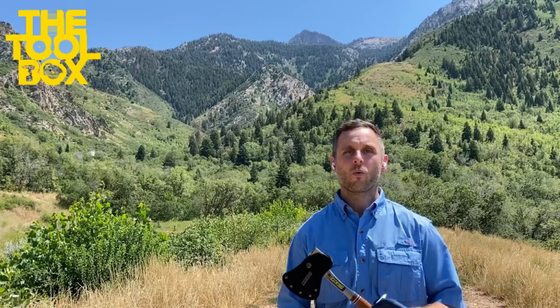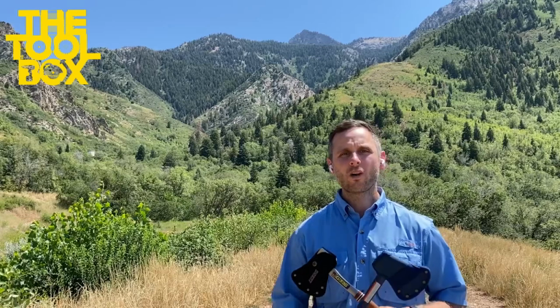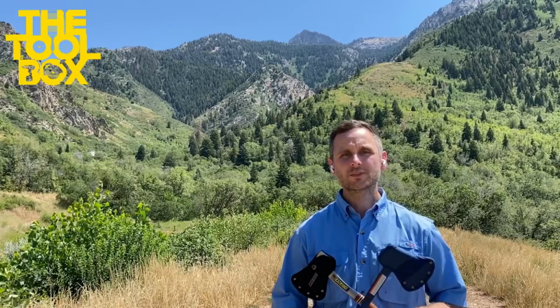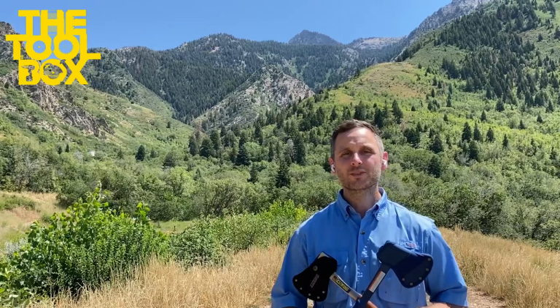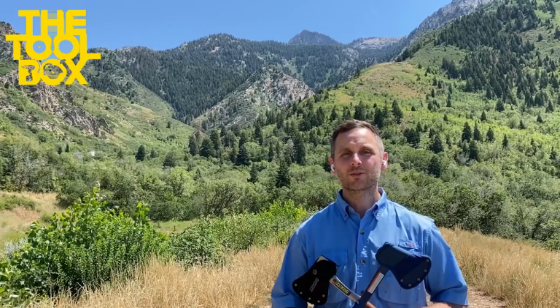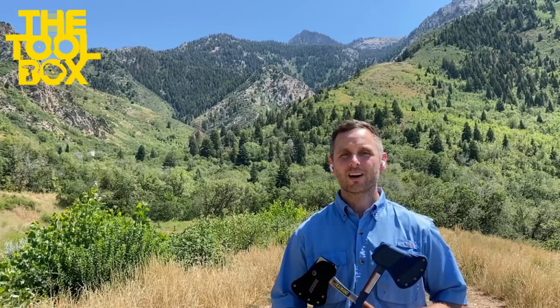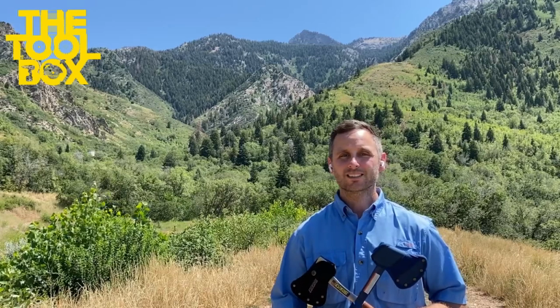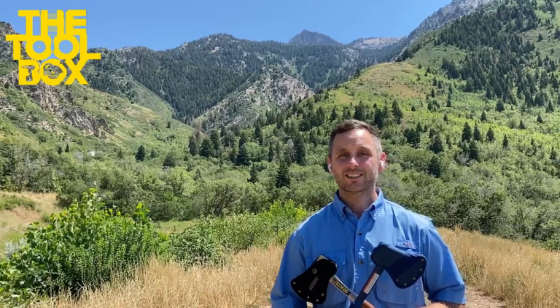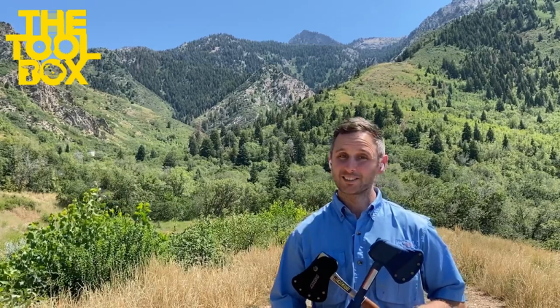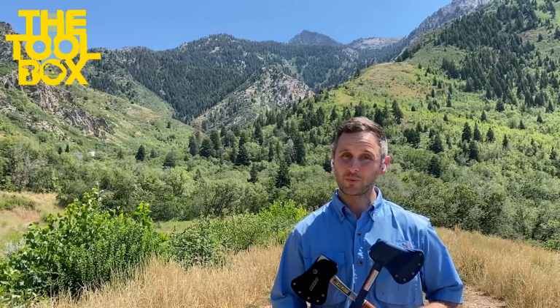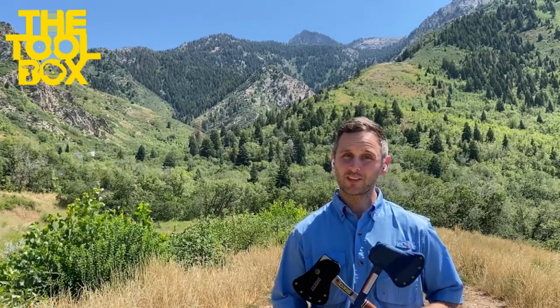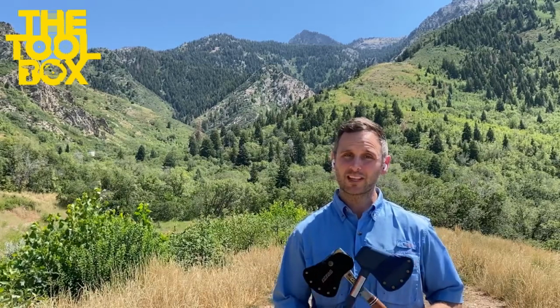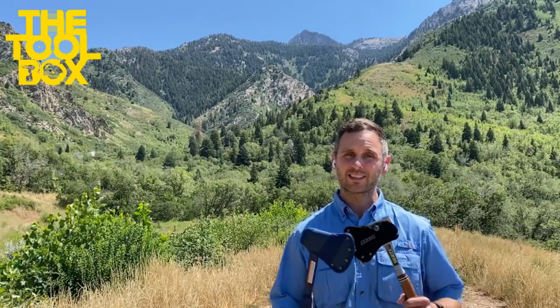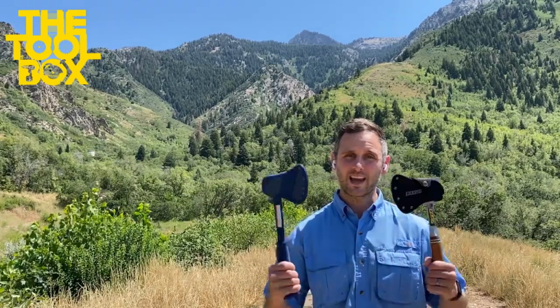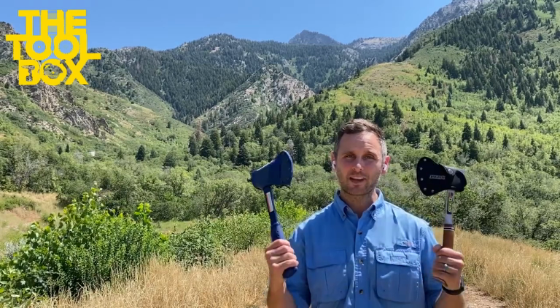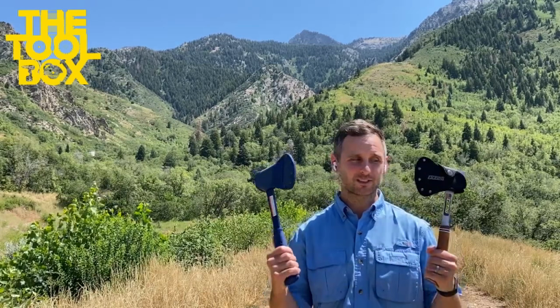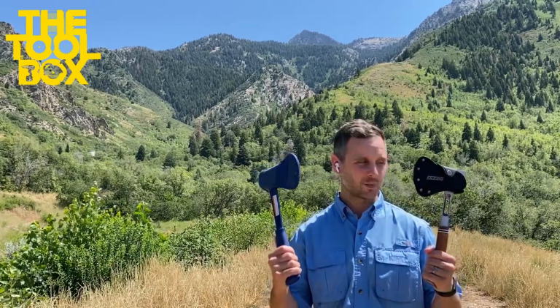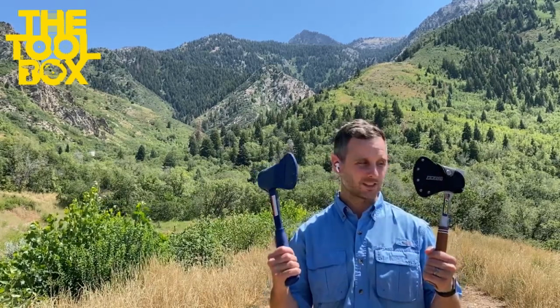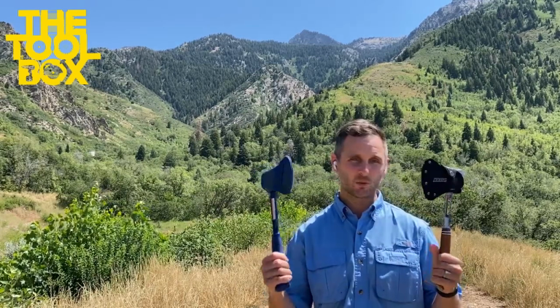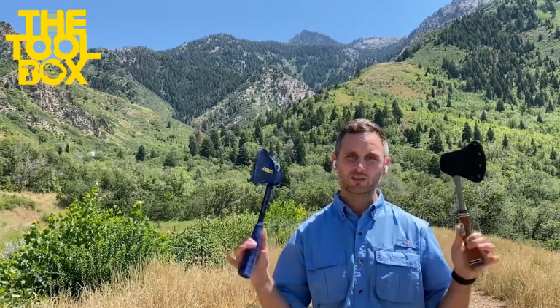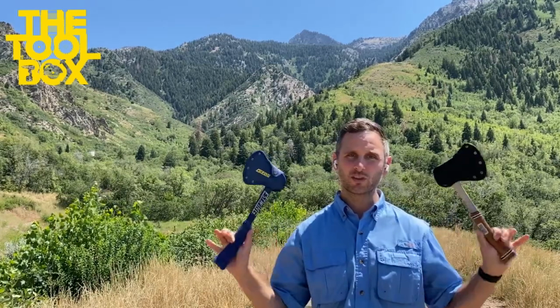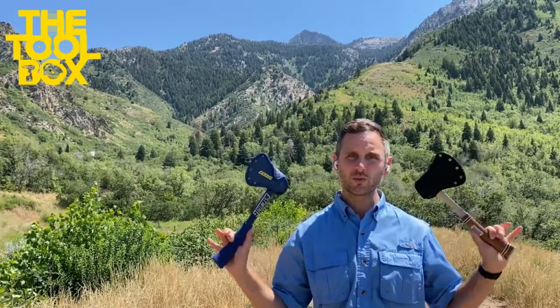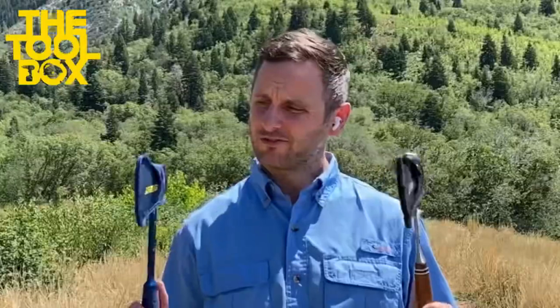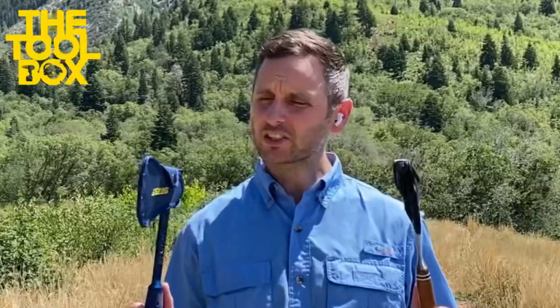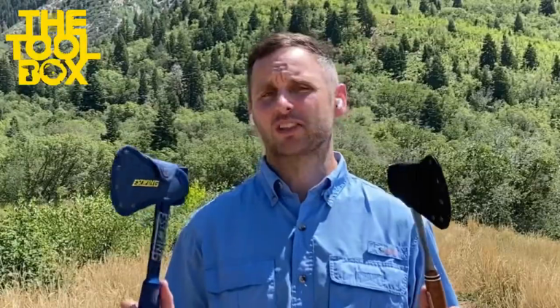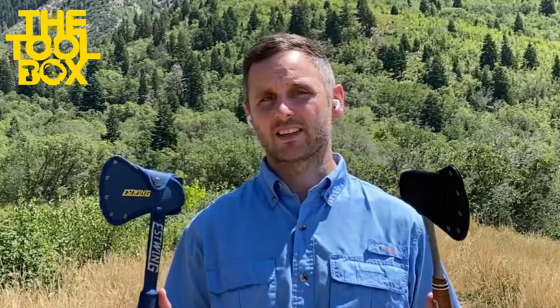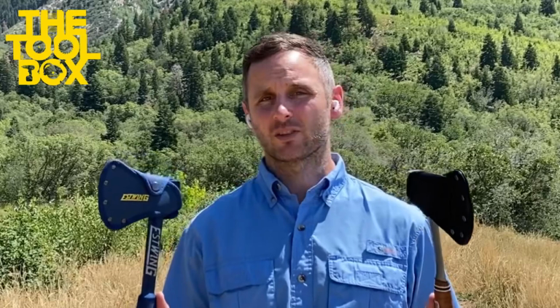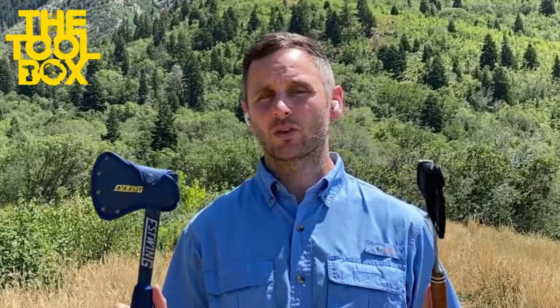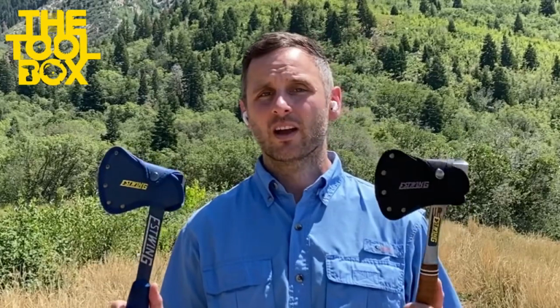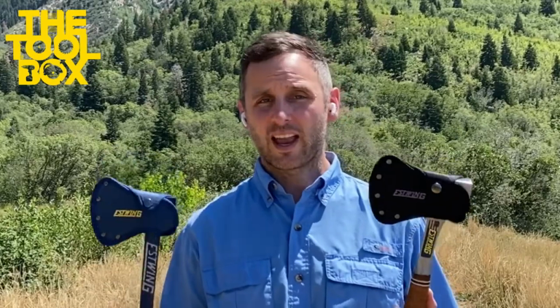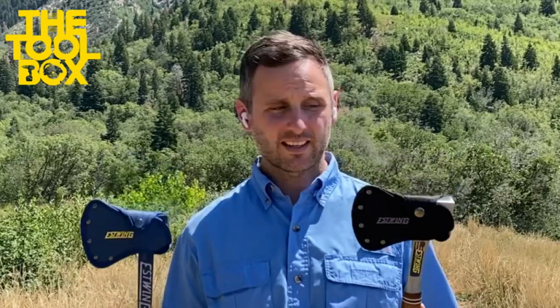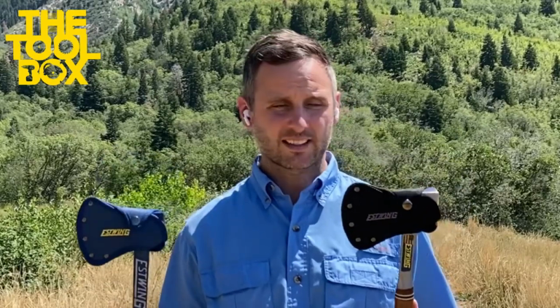Welcome to the Toolbox. This is Will, and today I'm here to explore two functionally identical hand axes.